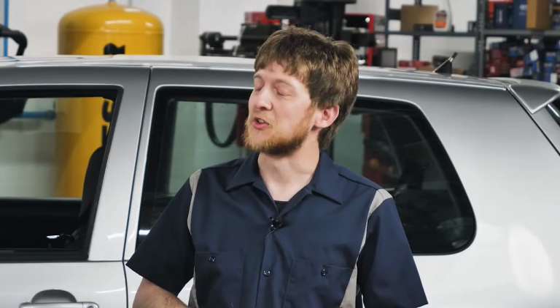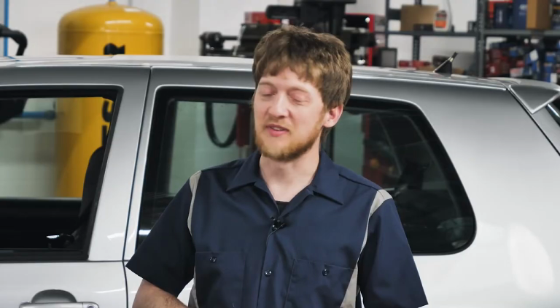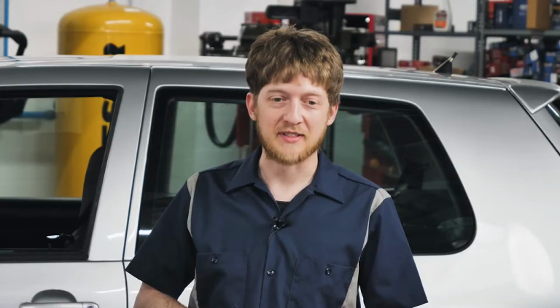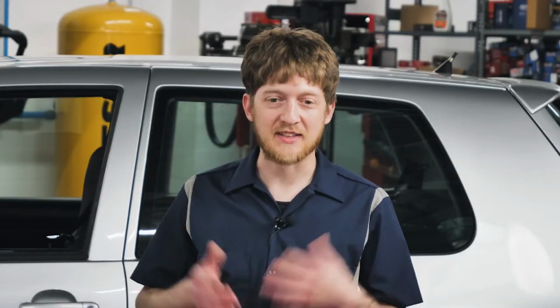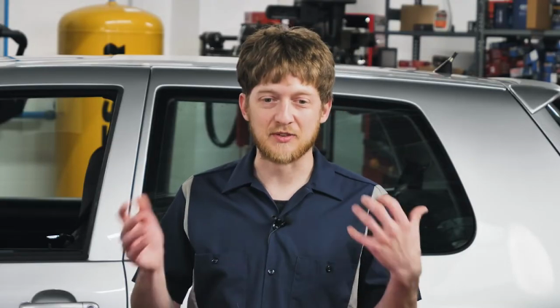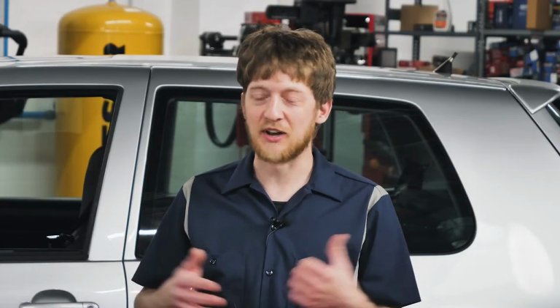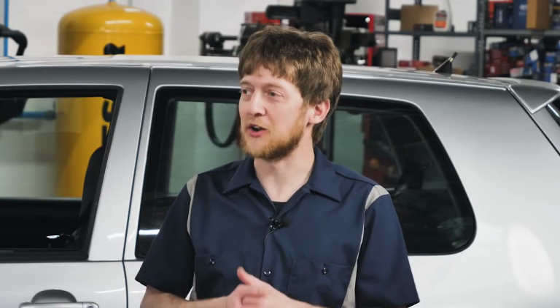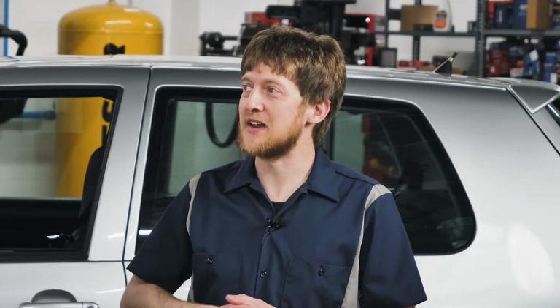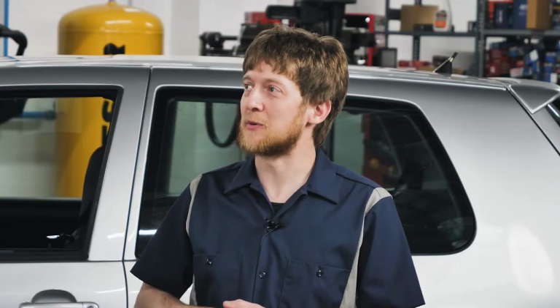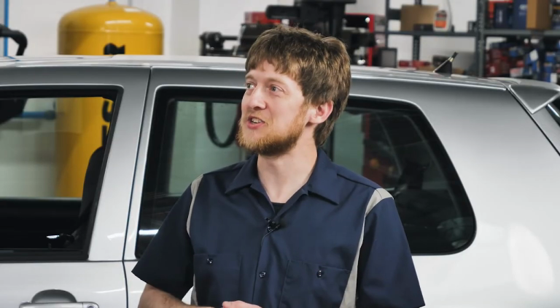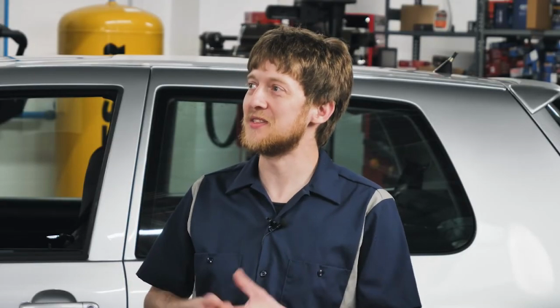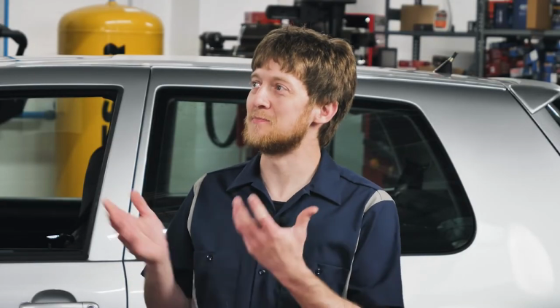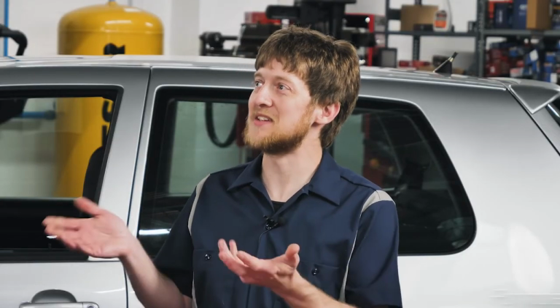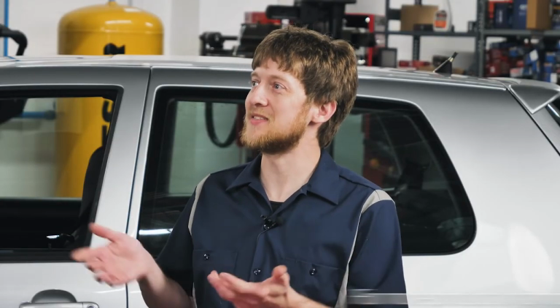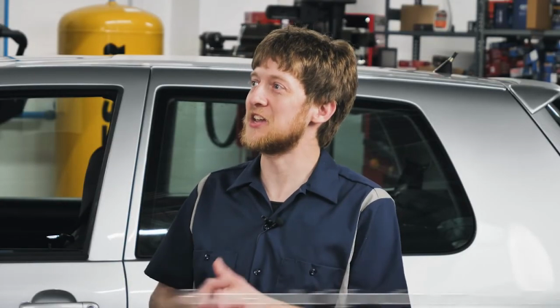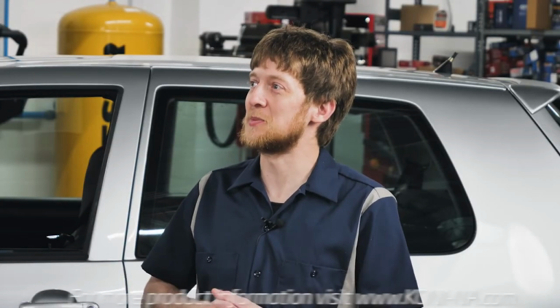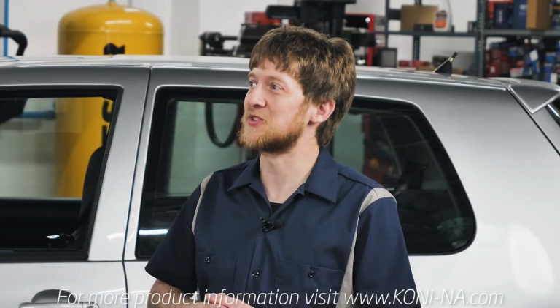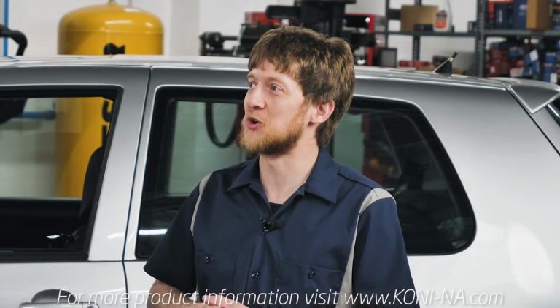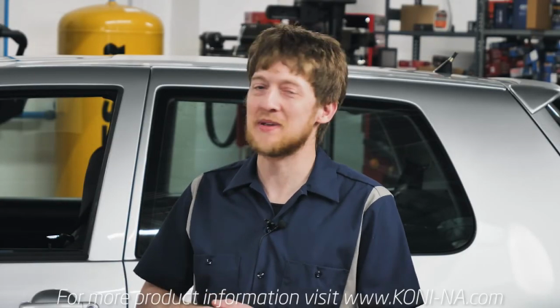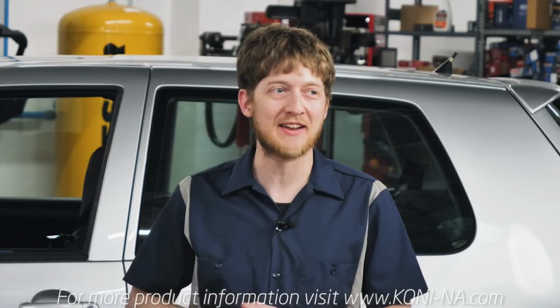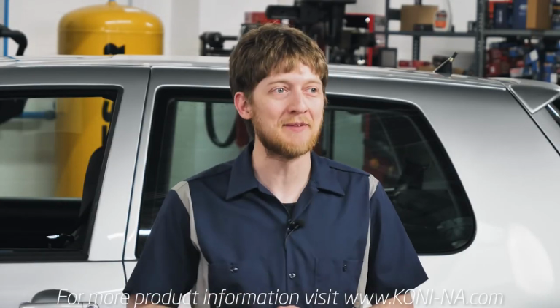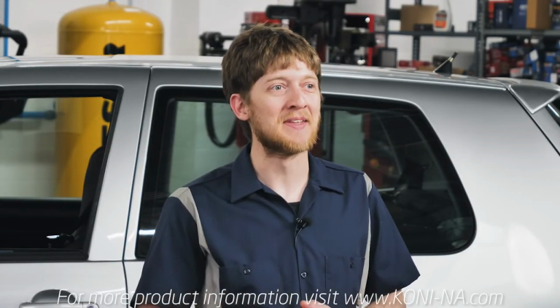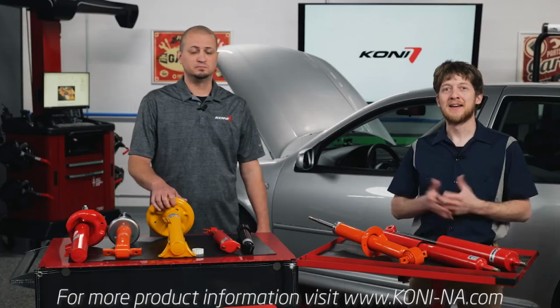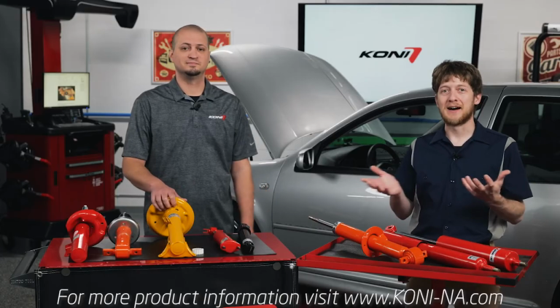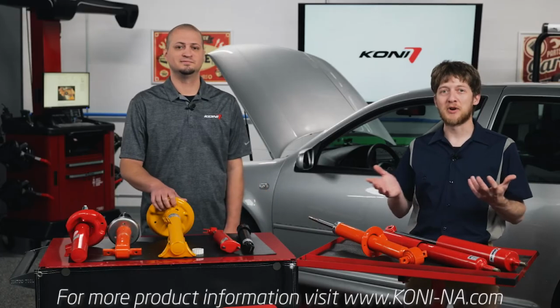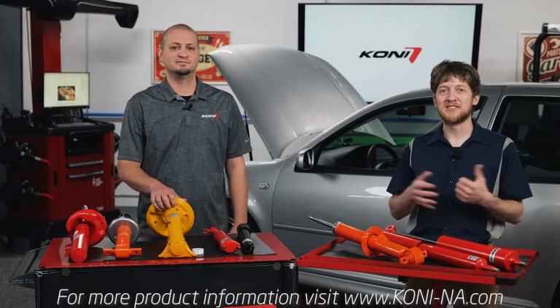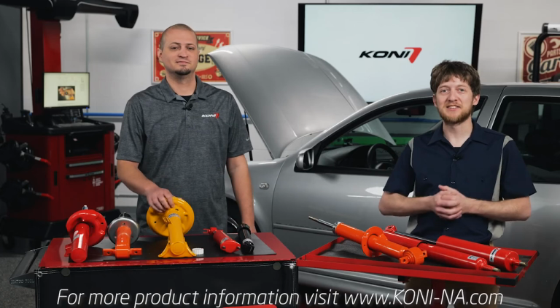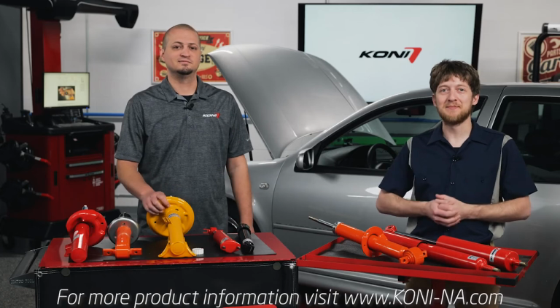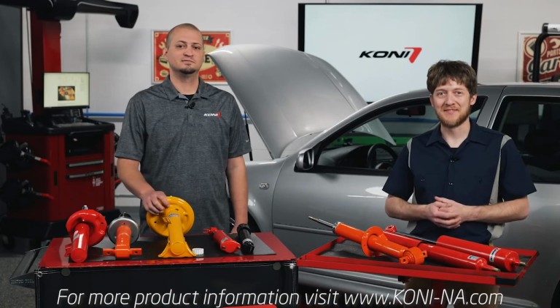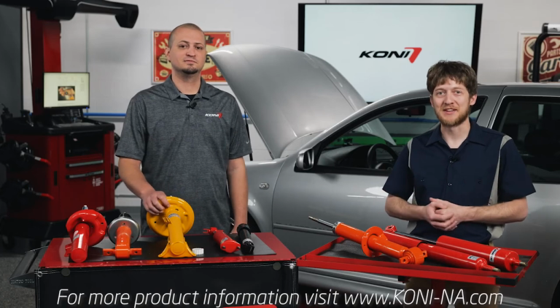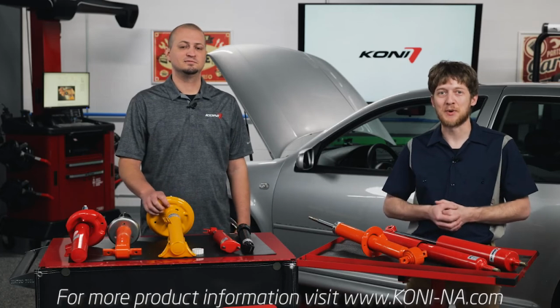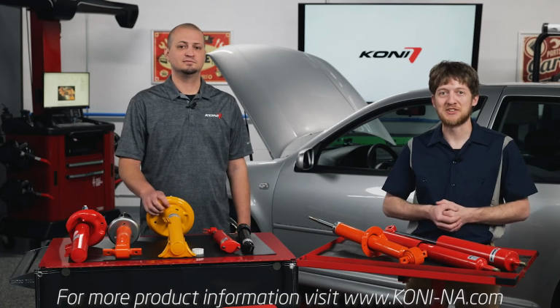Terrific, that's a ton of great information. Mason, thank you so much for joining me today. I'm Brian Sexton, thanks for watching.